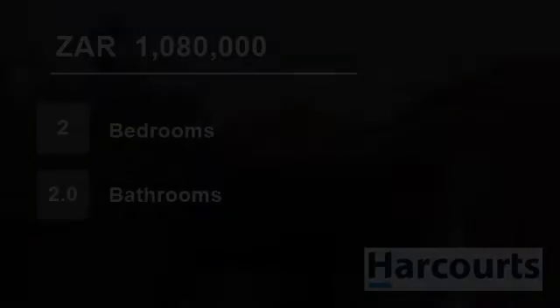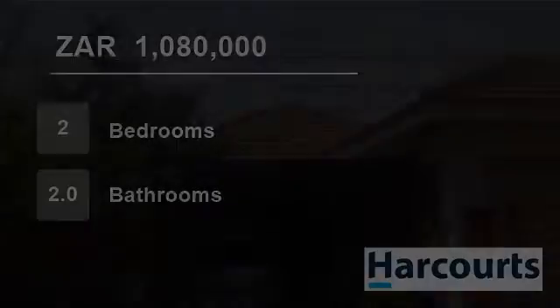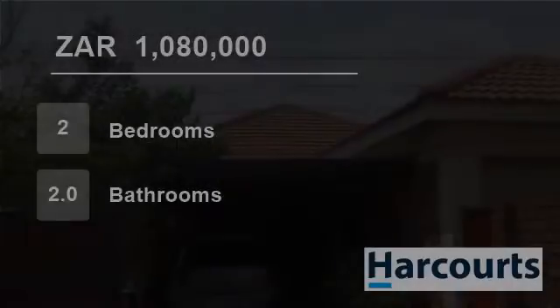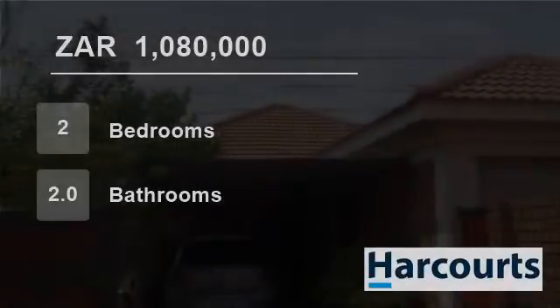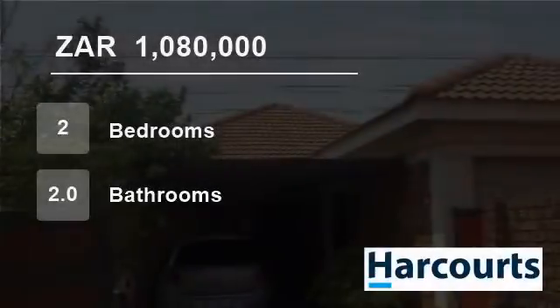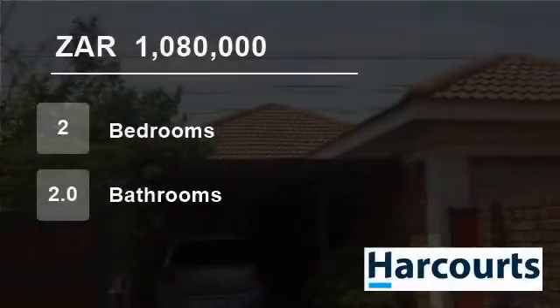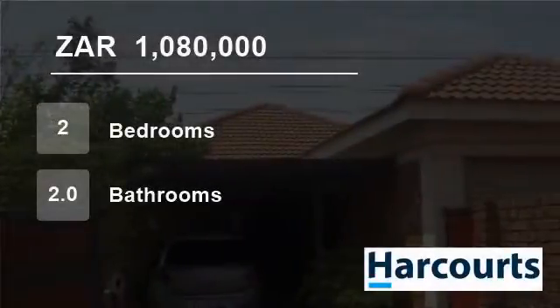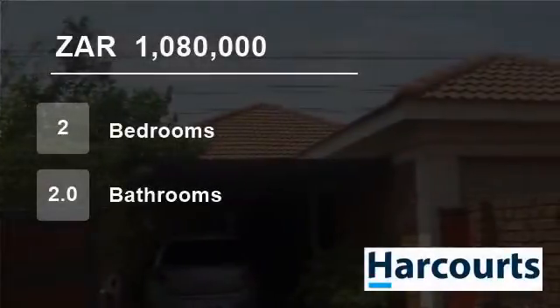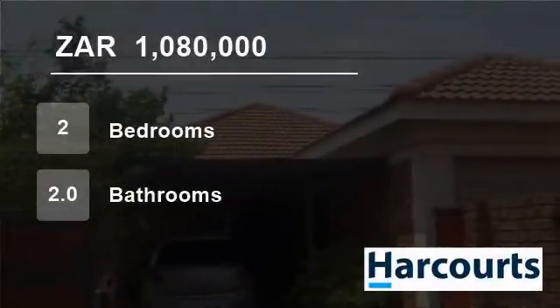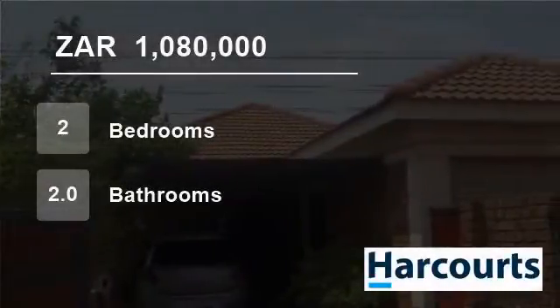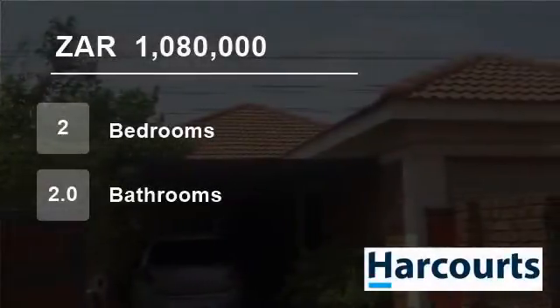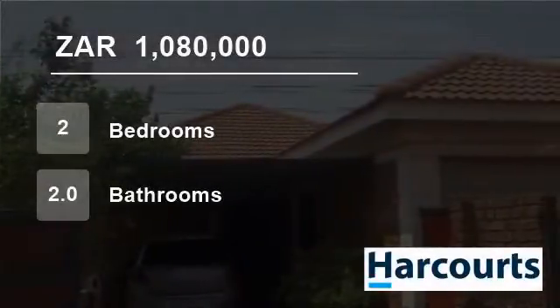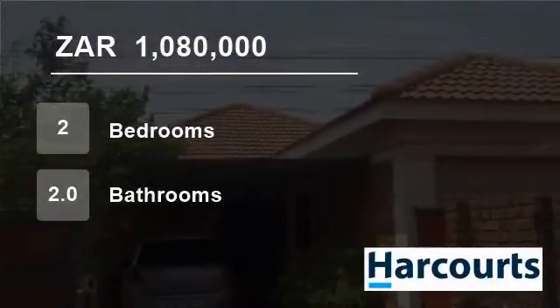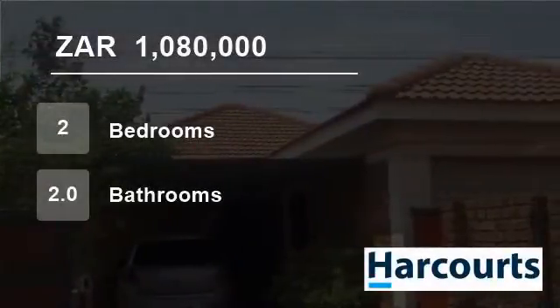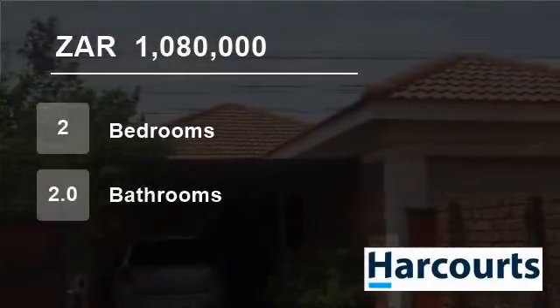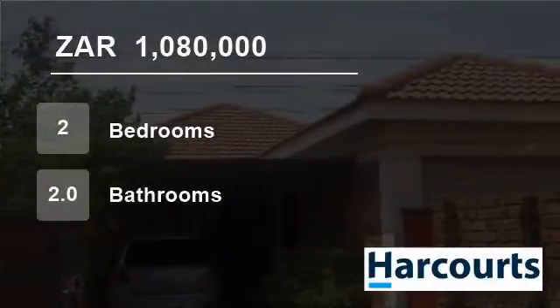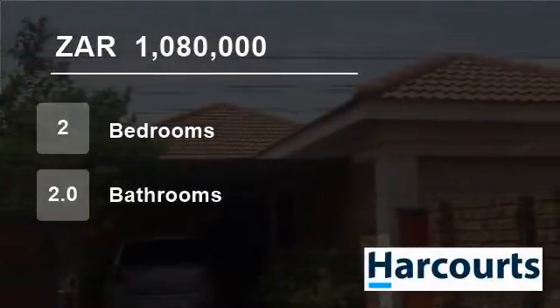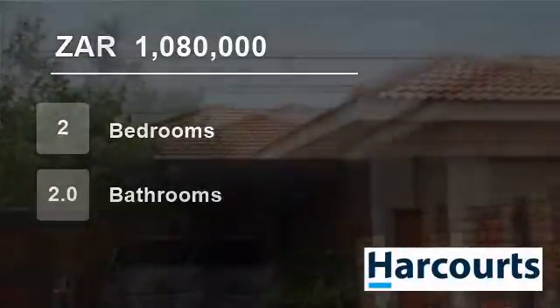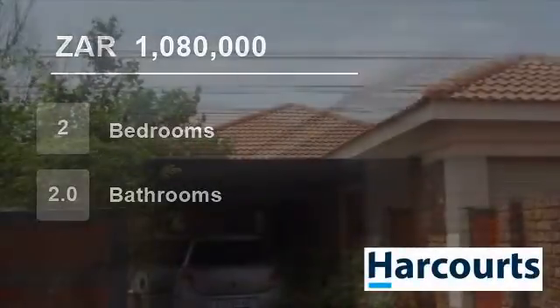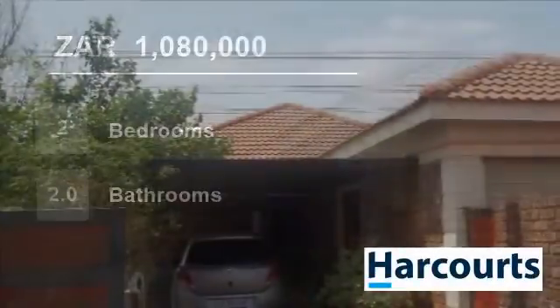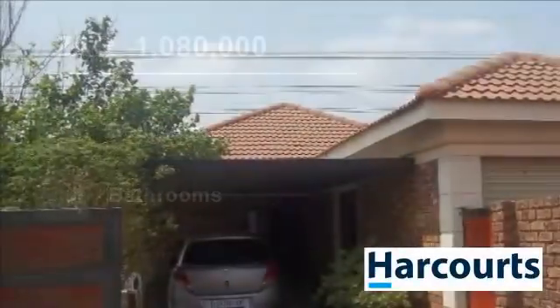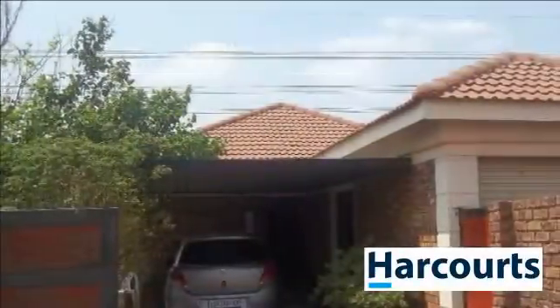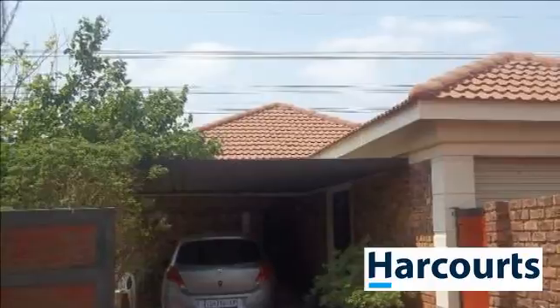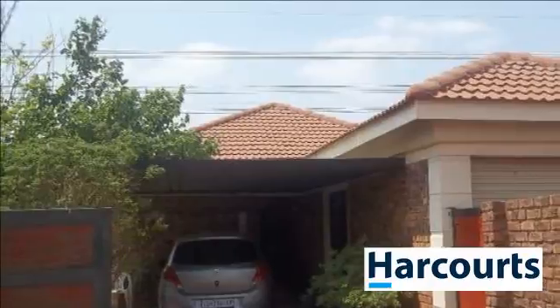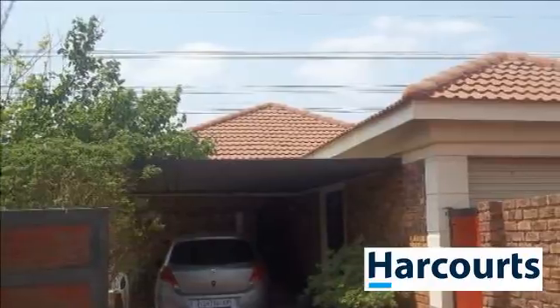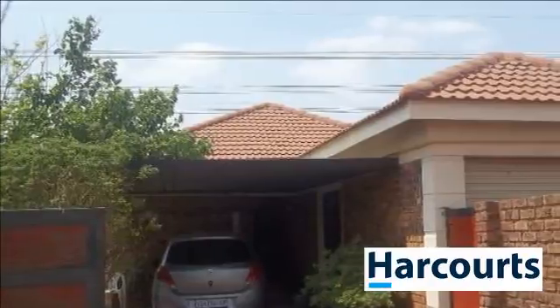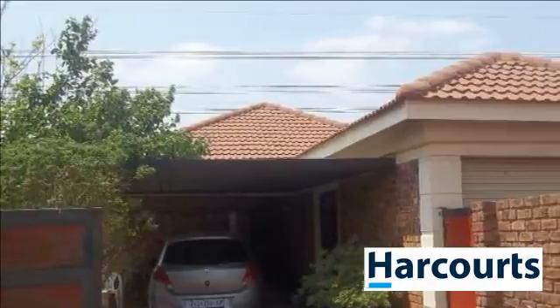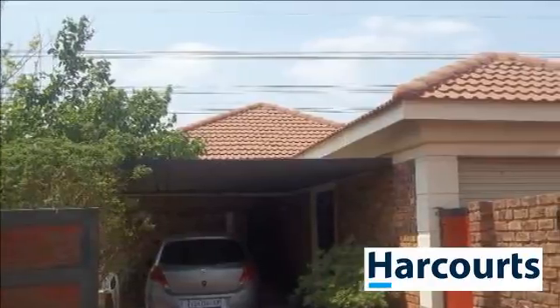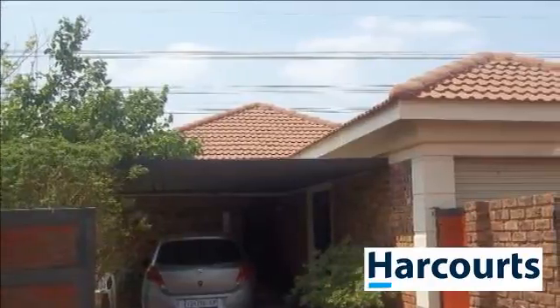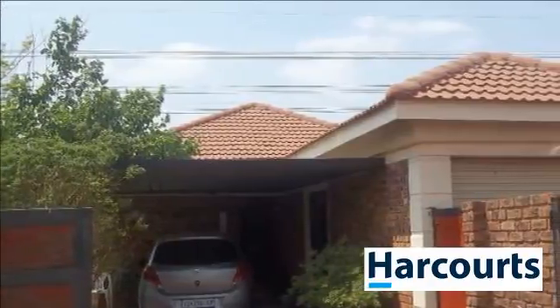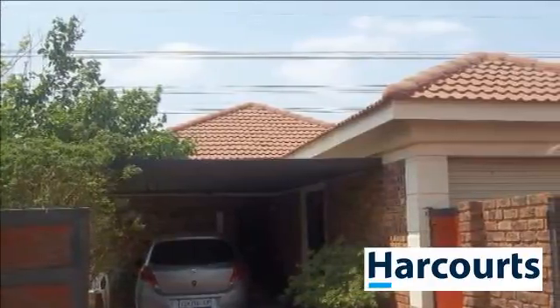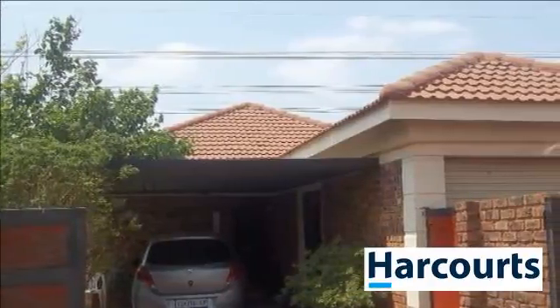Welcome to this two-bedroom townhouse for sale in Alberton, Gauteng, South Africa for 1,080,000 rand.